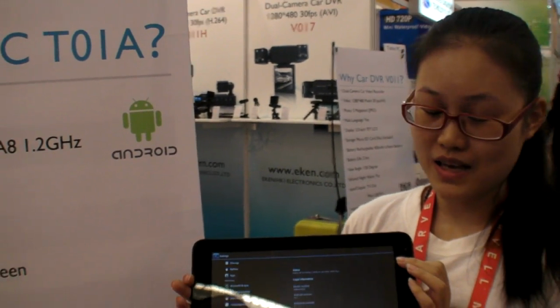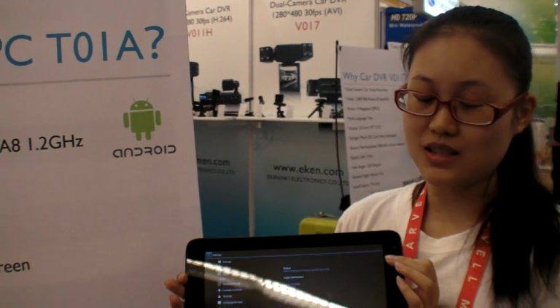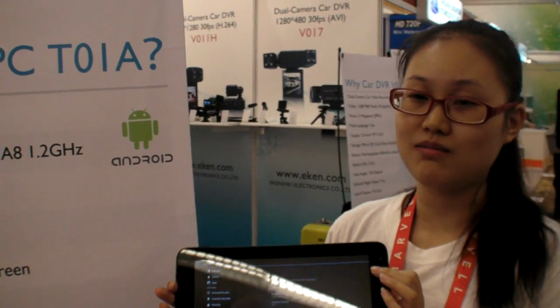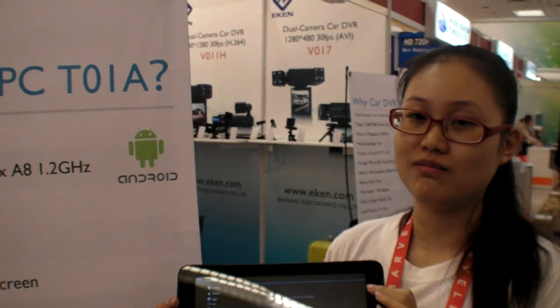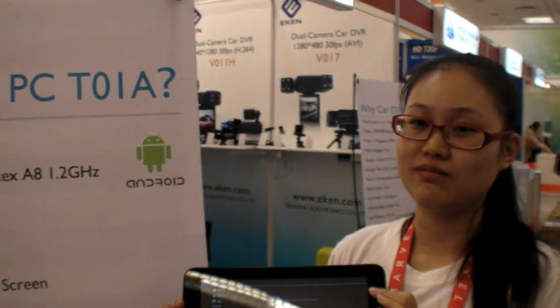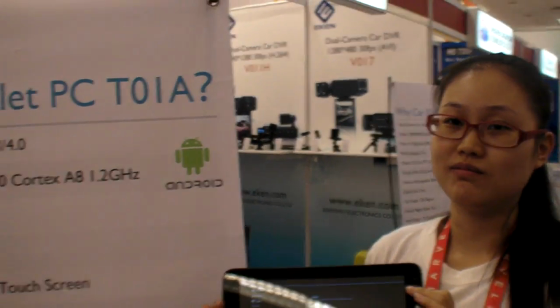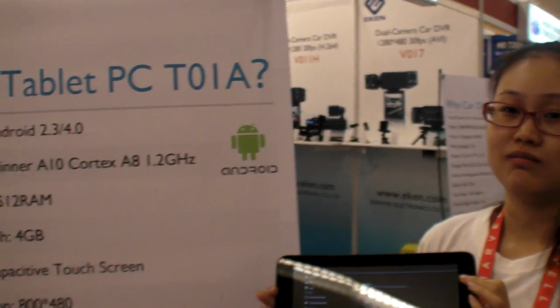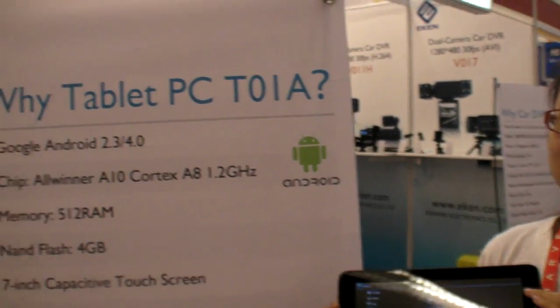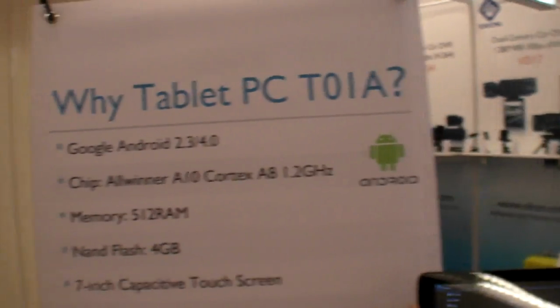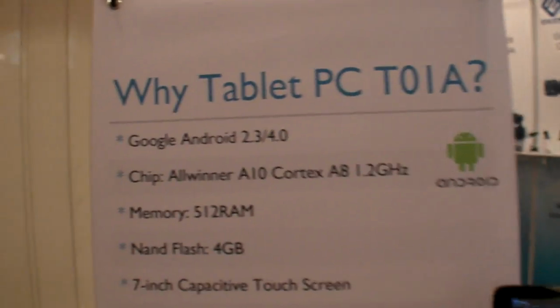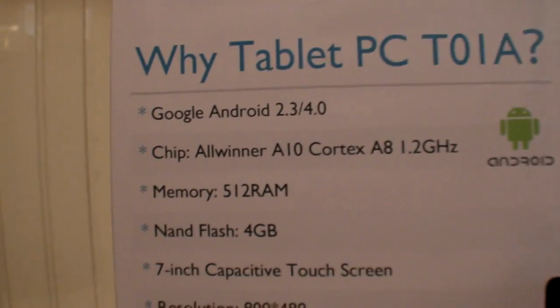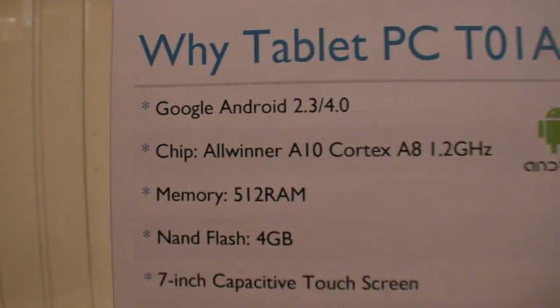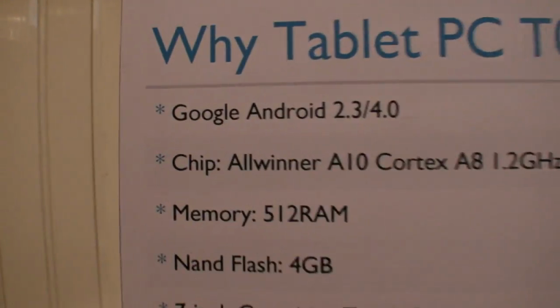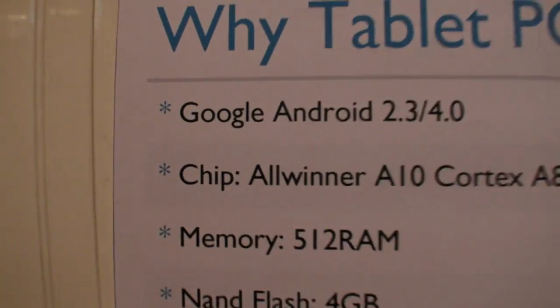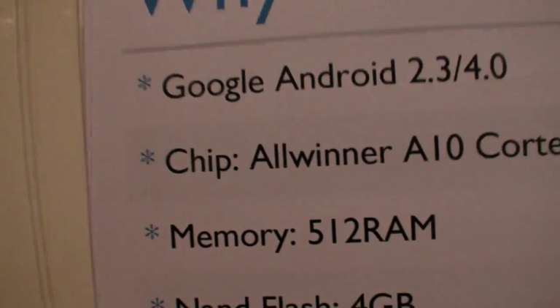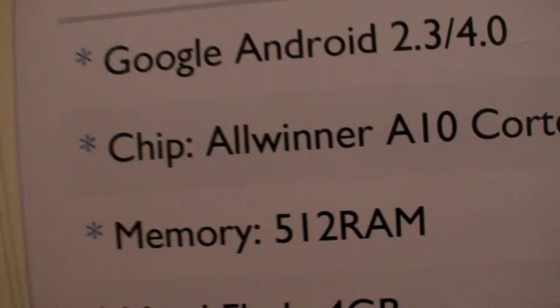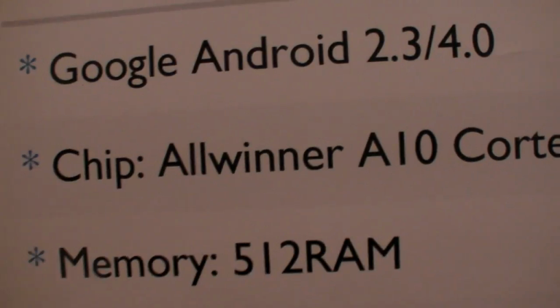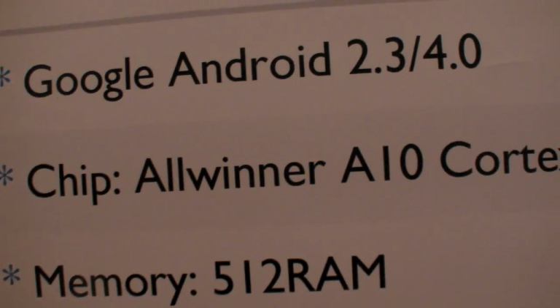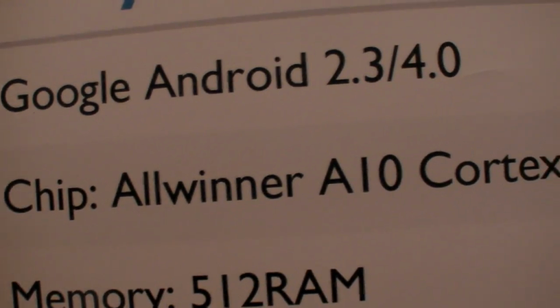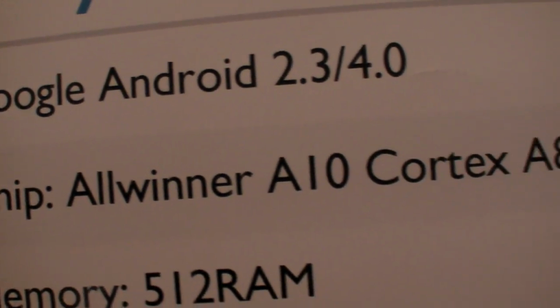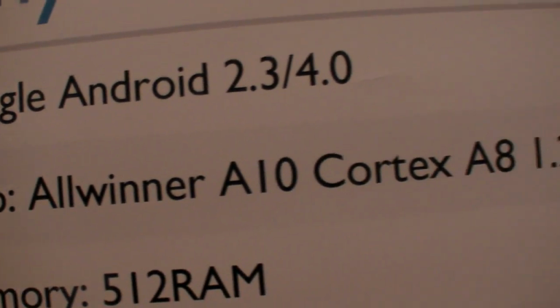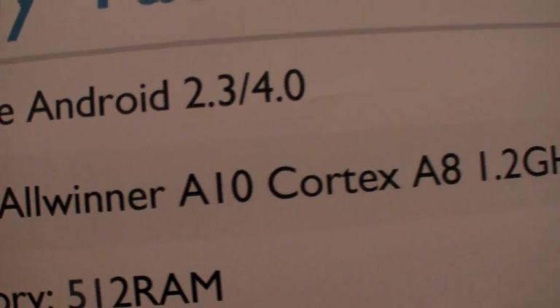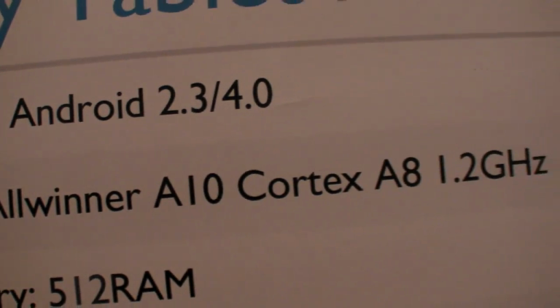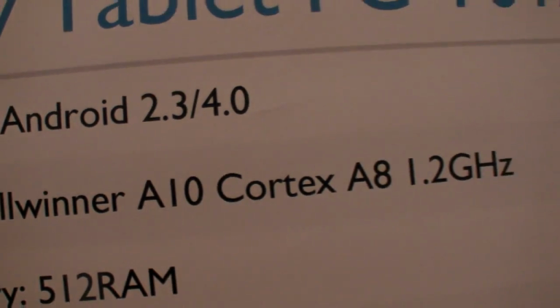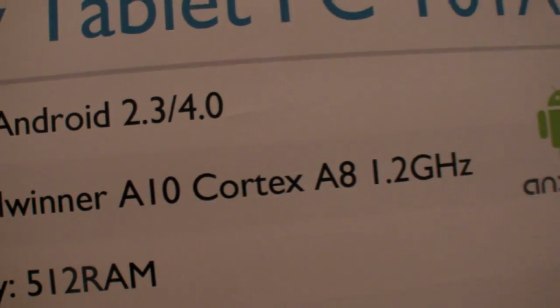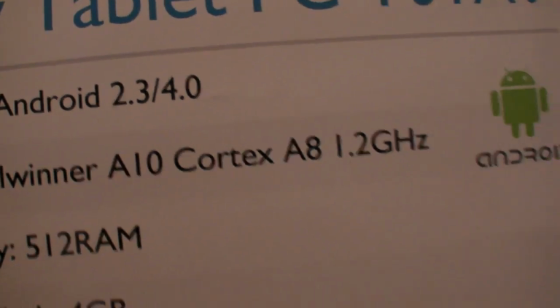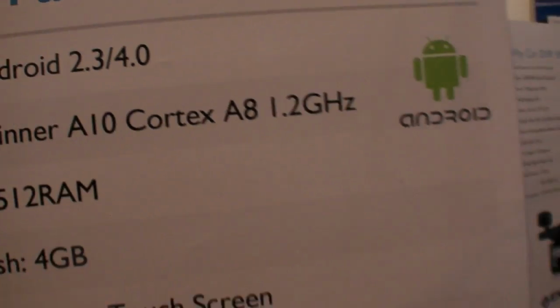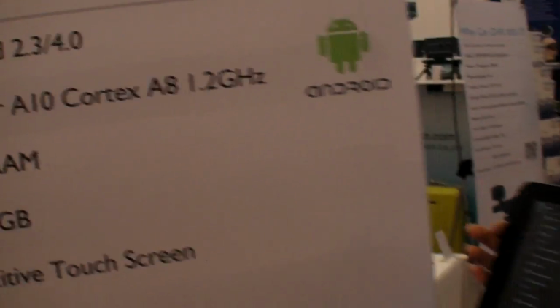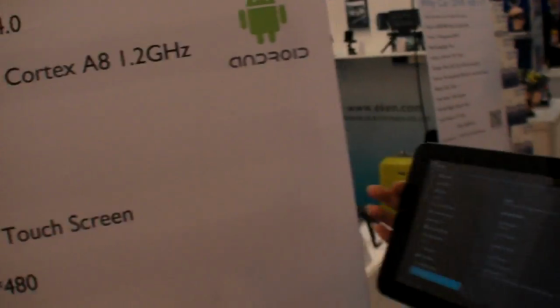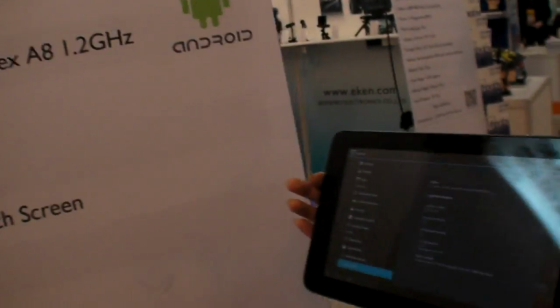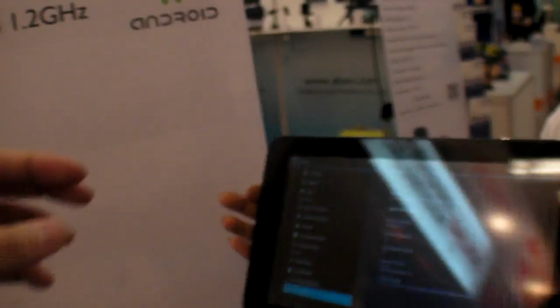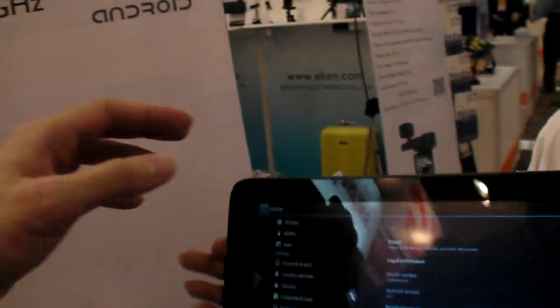Yes. And this AllWinner chip processor, AllWinner A10, Cortex-A8. Yes. Cool.